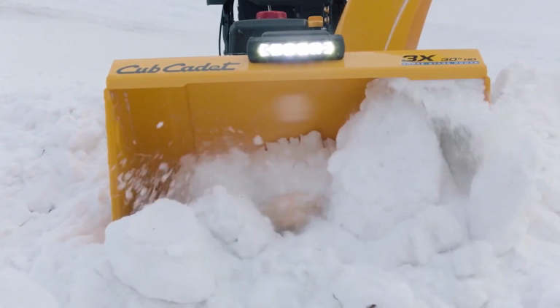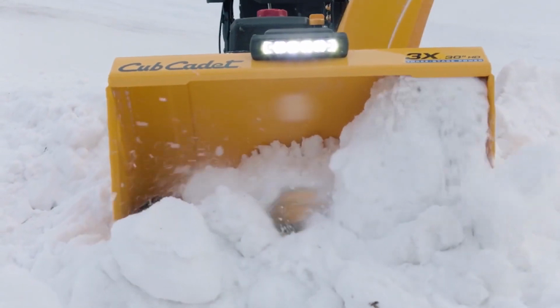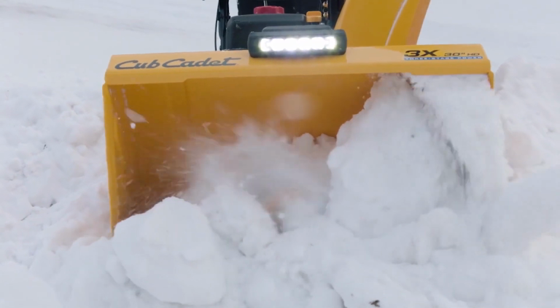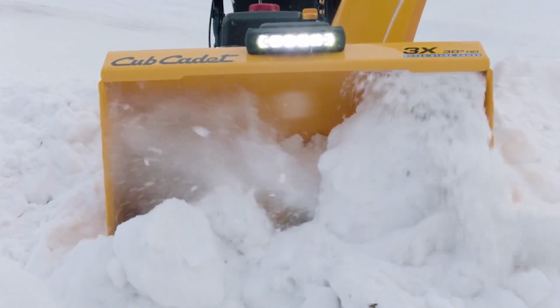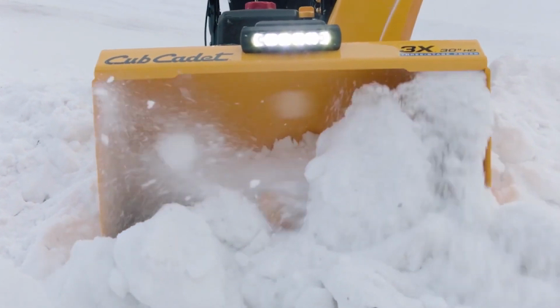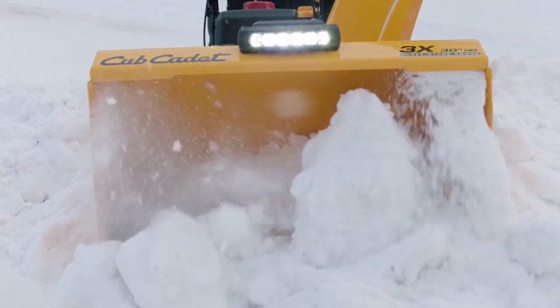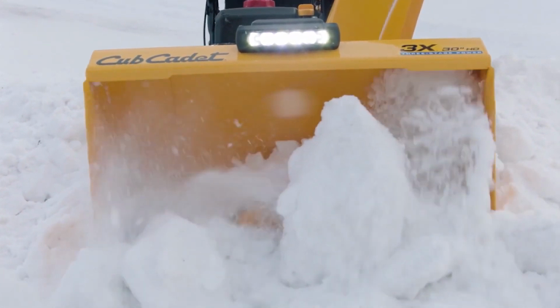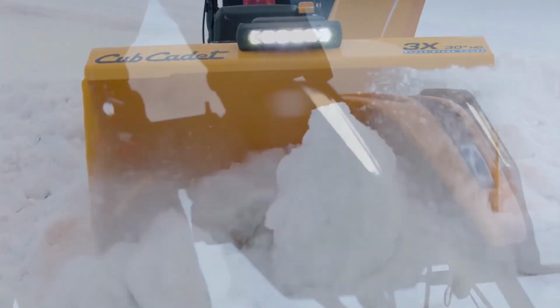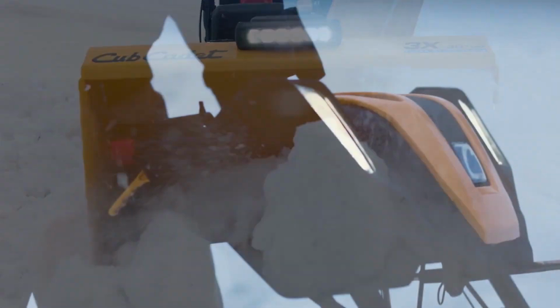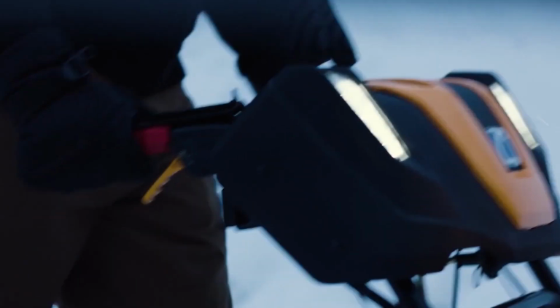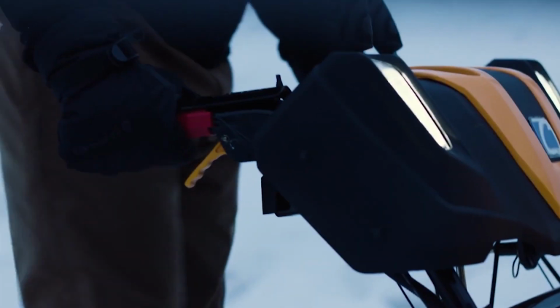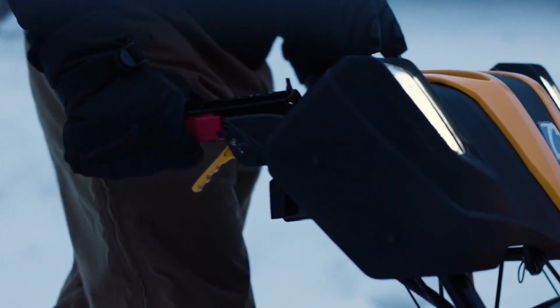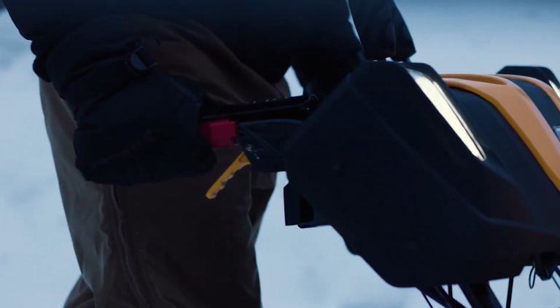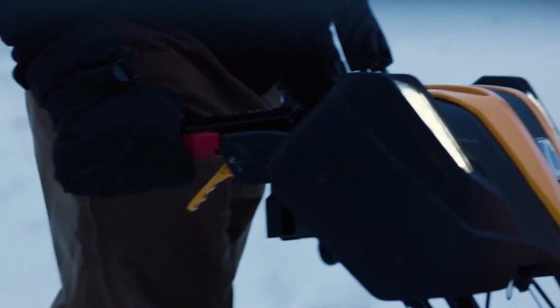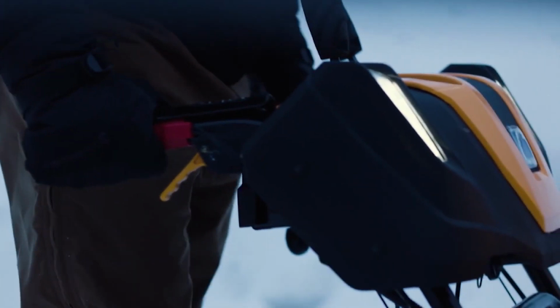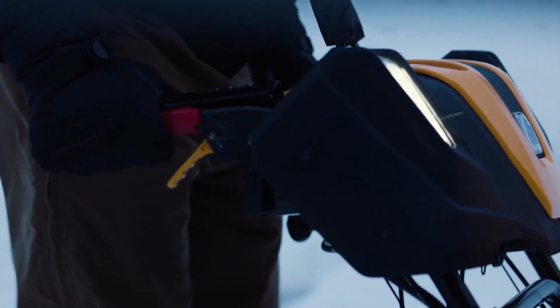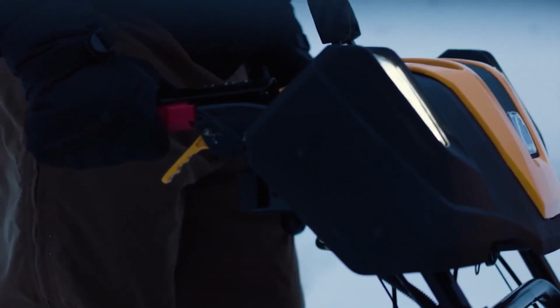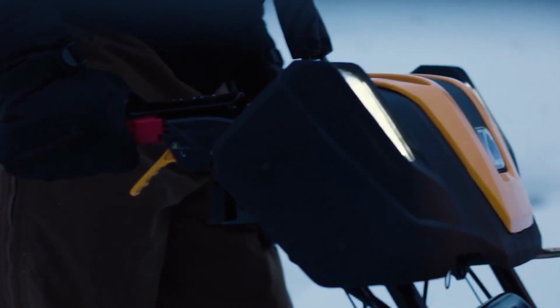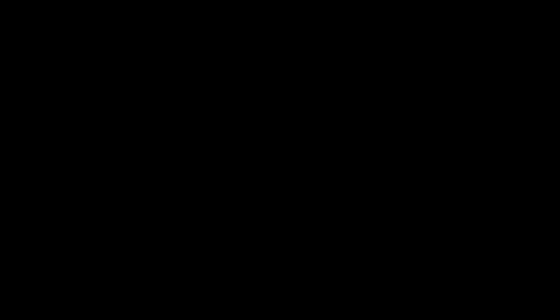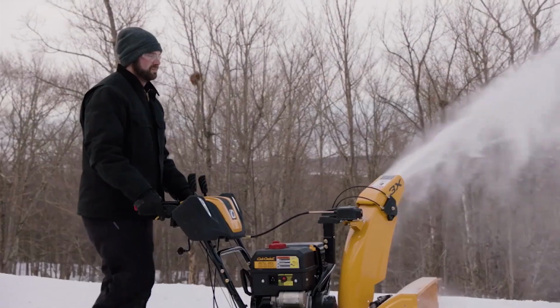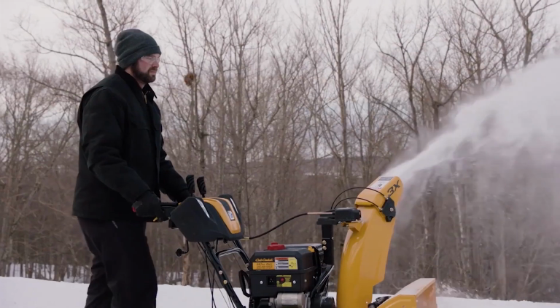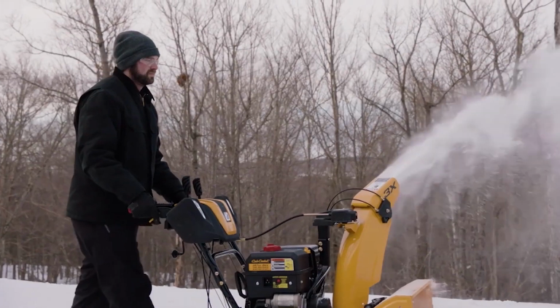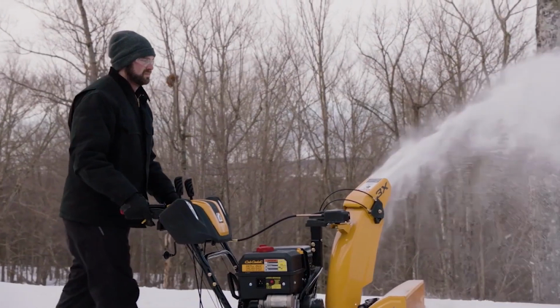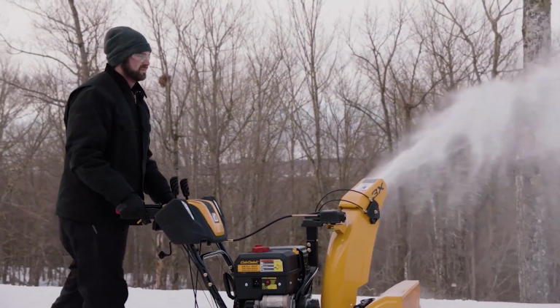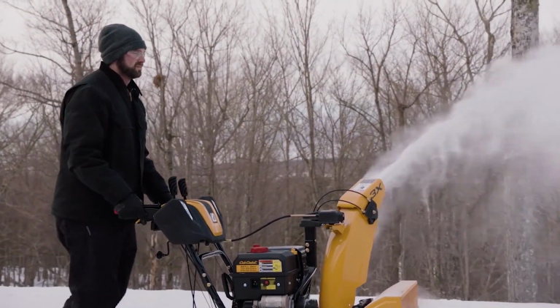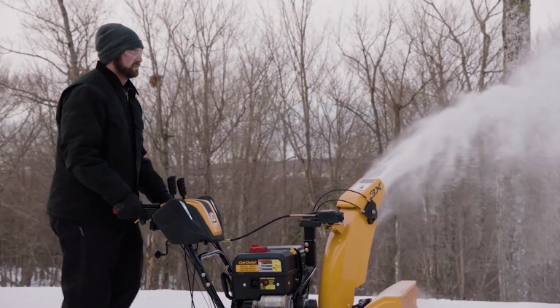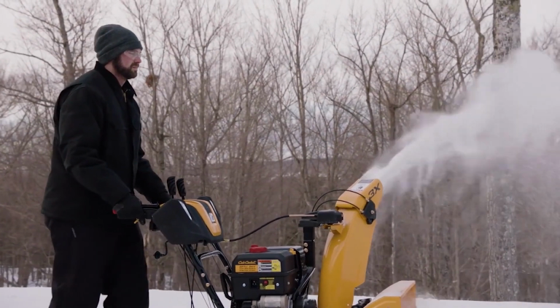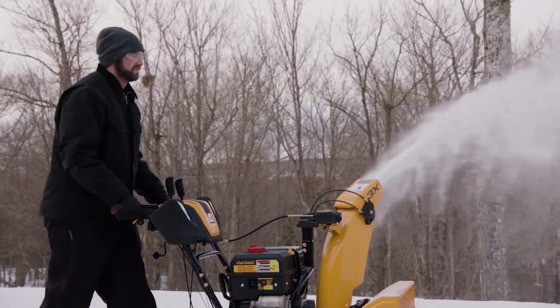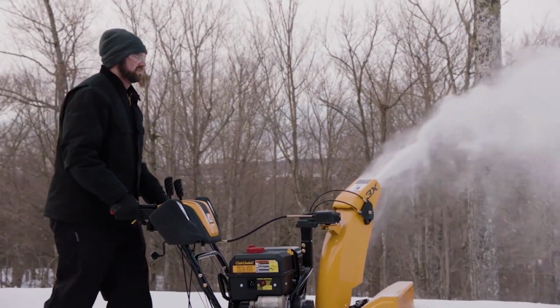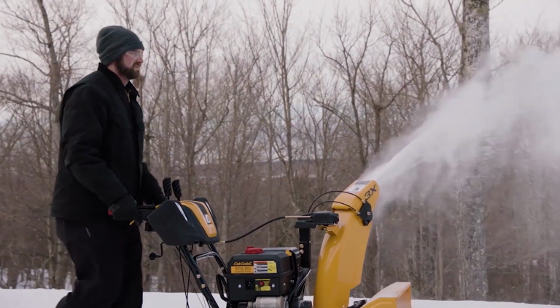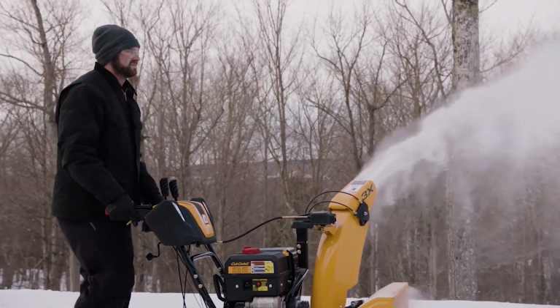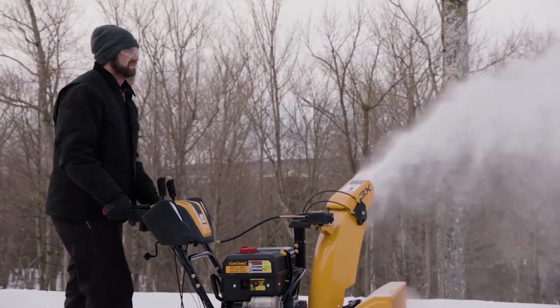As you clear away what winter has left, you'll find heated hand grips which are designed to keep you comfortable no matter how cold it gets outside.